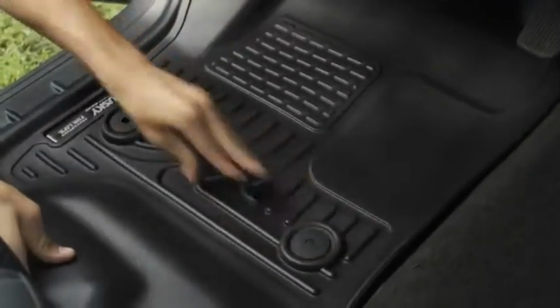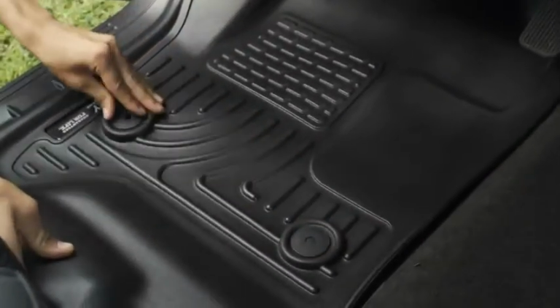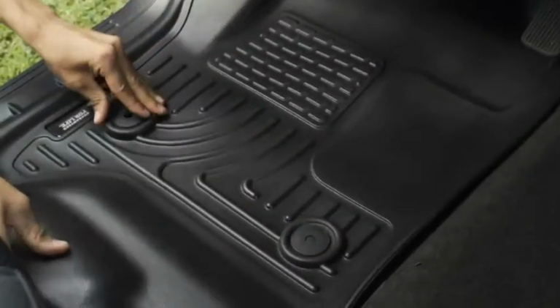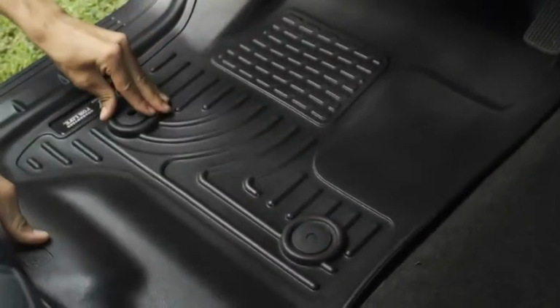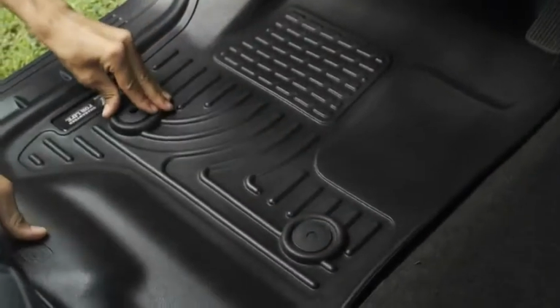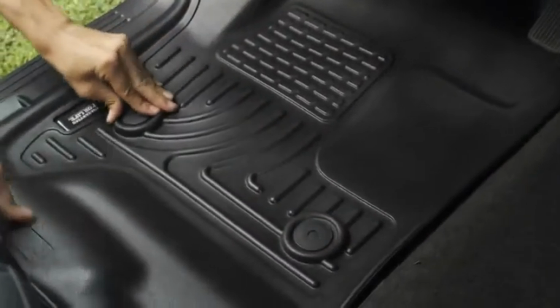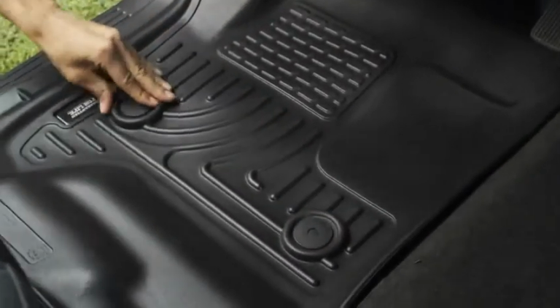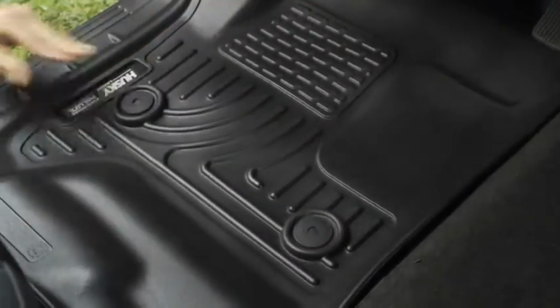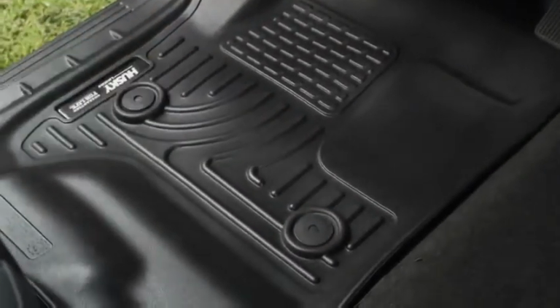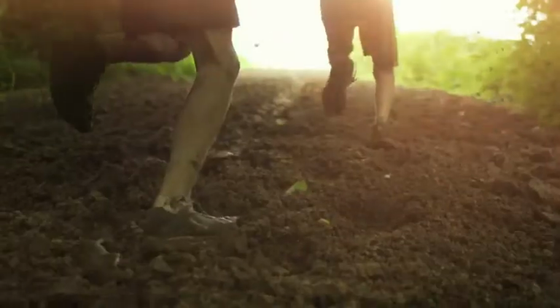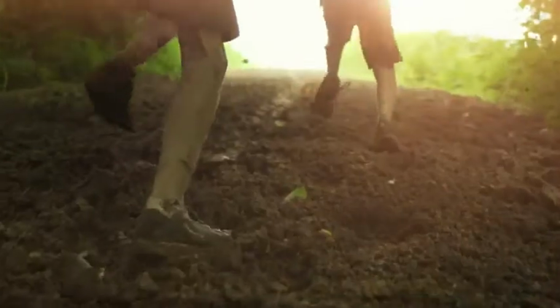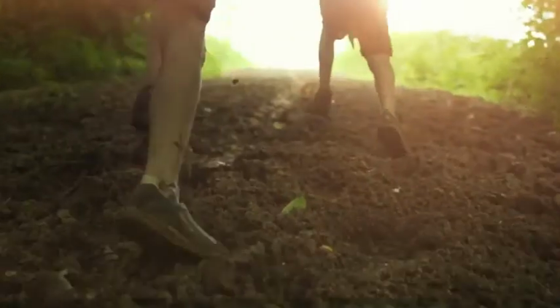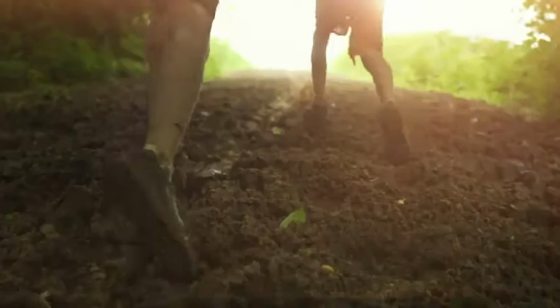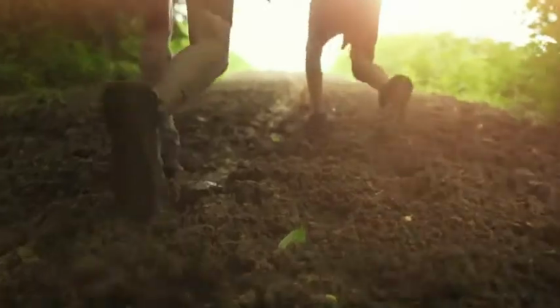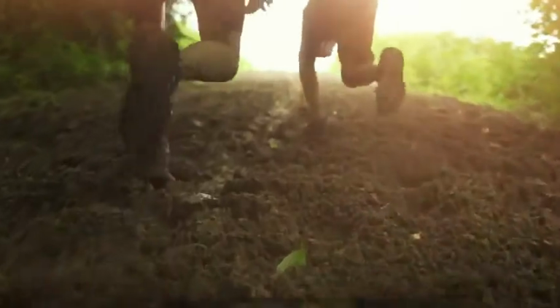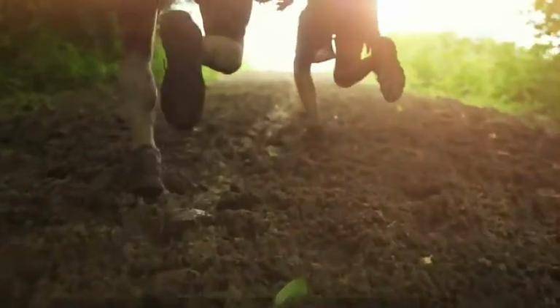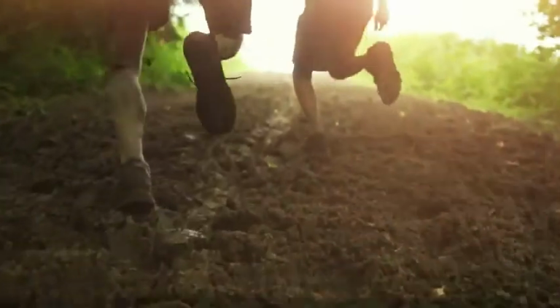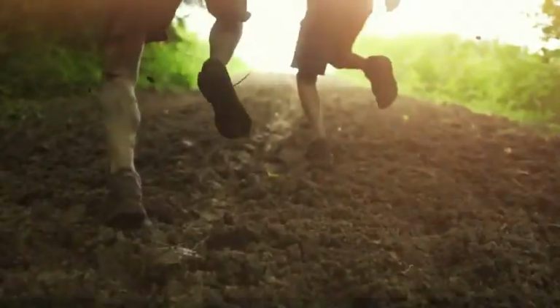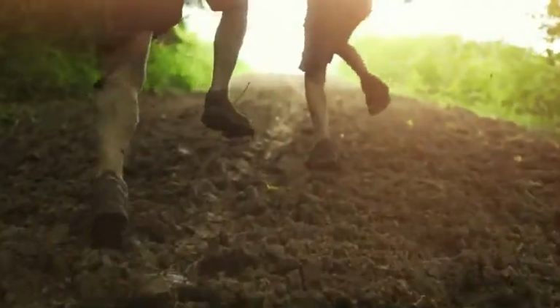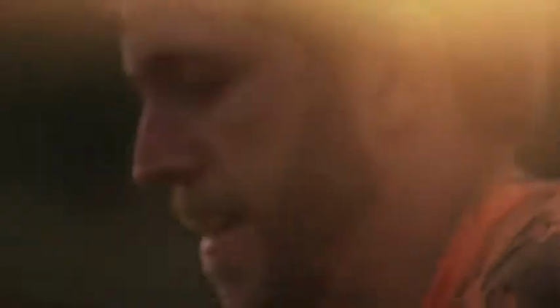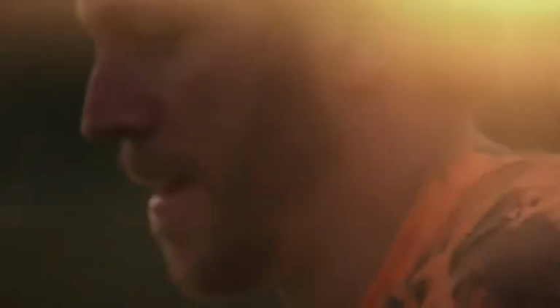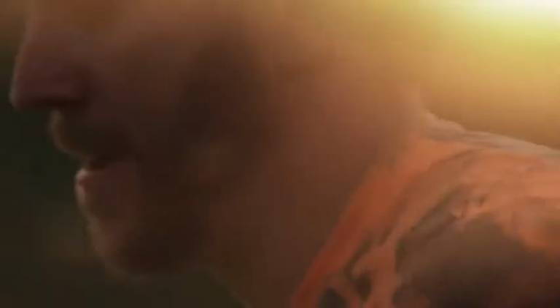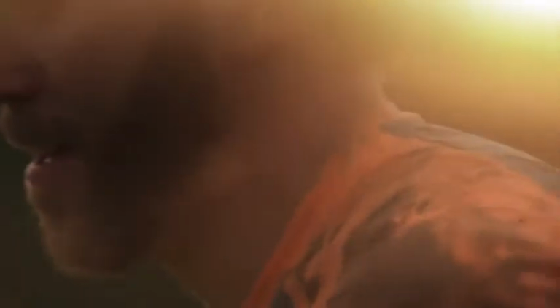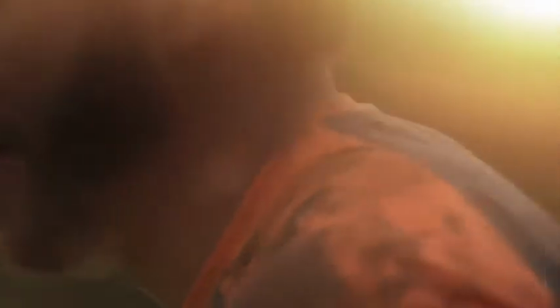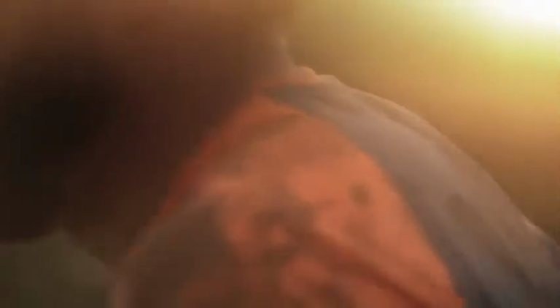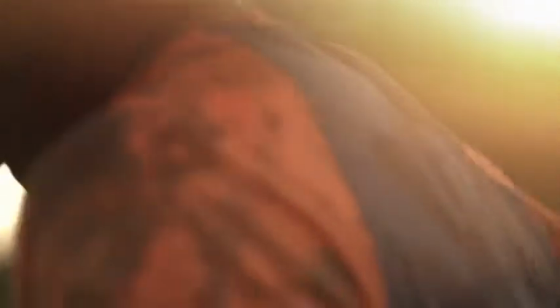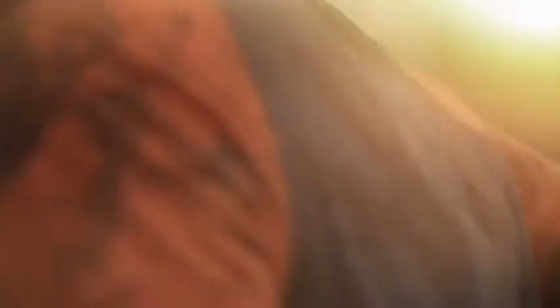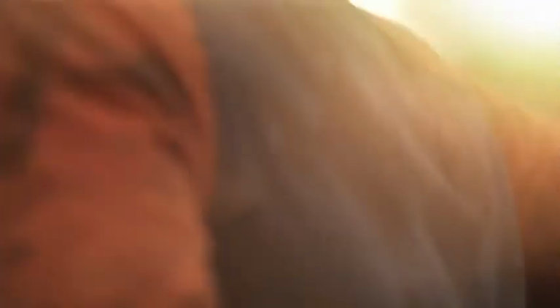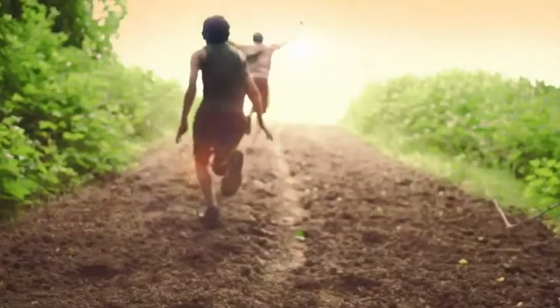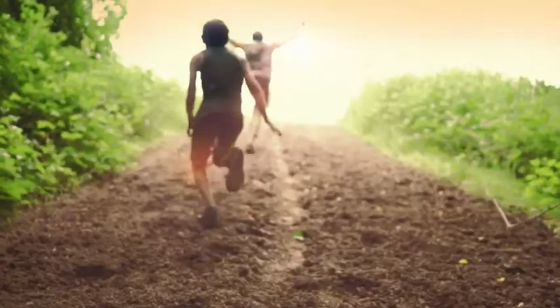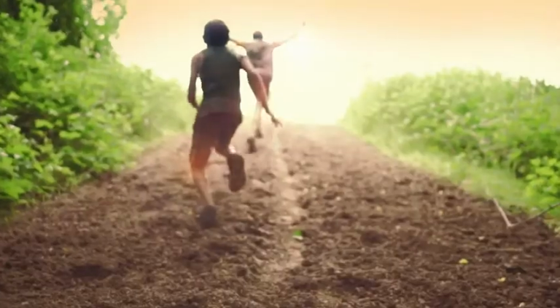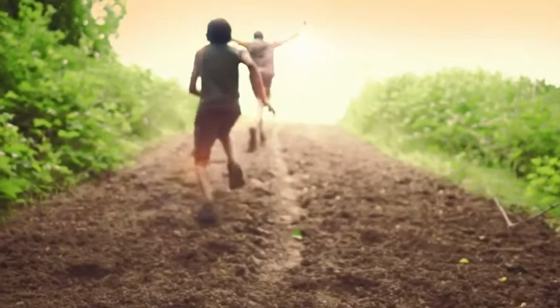When you have a floor liner in, you don't care about what you bring in because you know you can just shake it off, hose it off, do whatever you want.